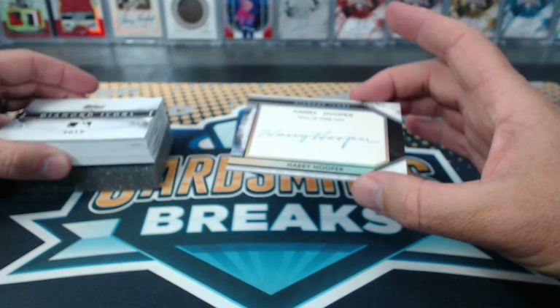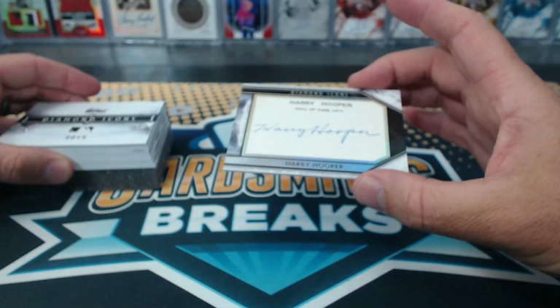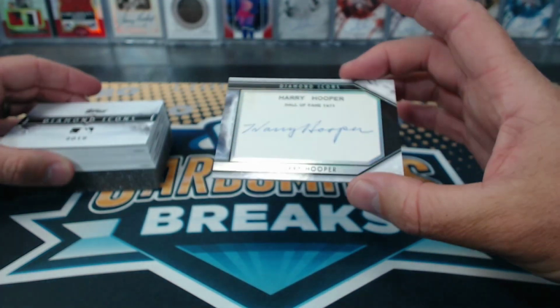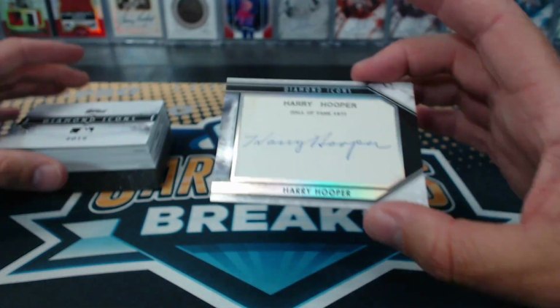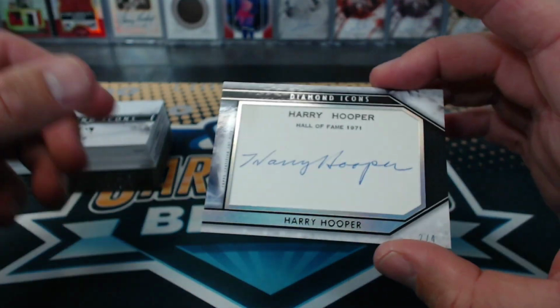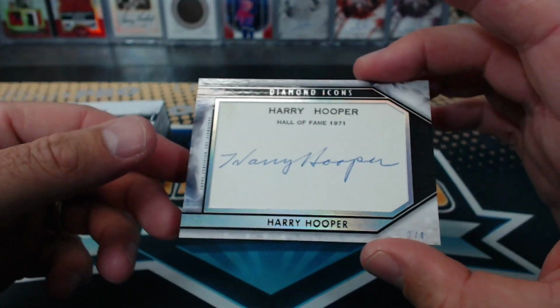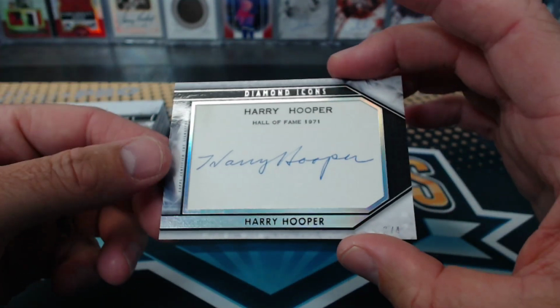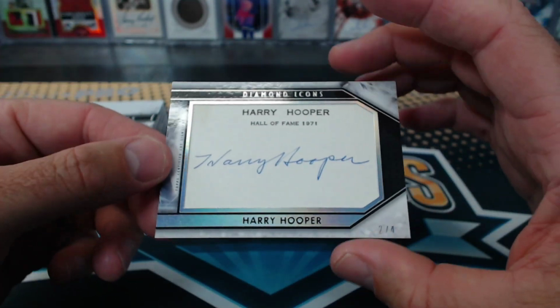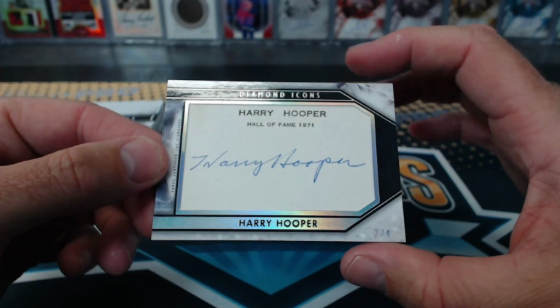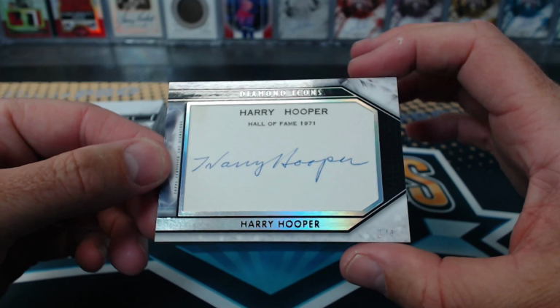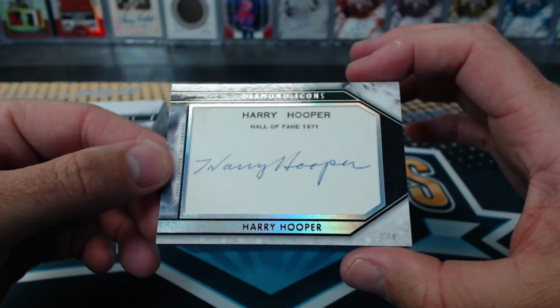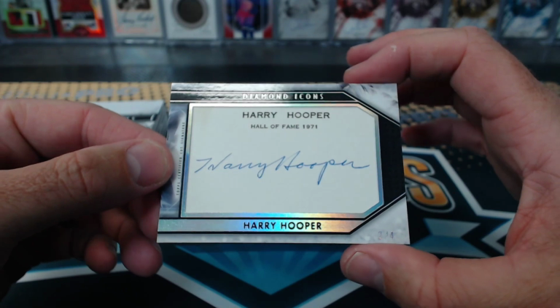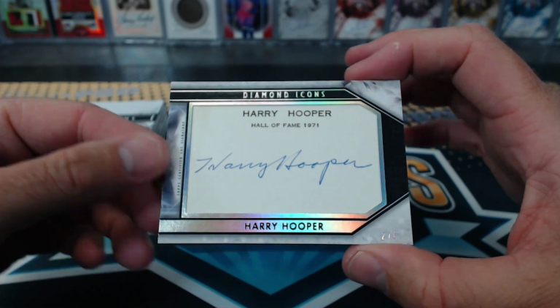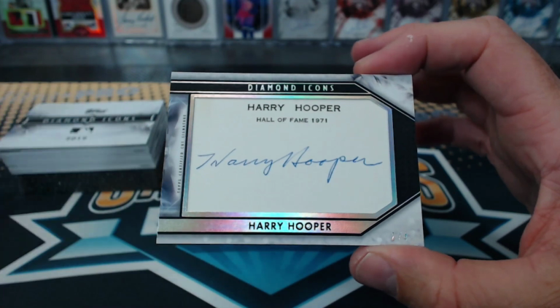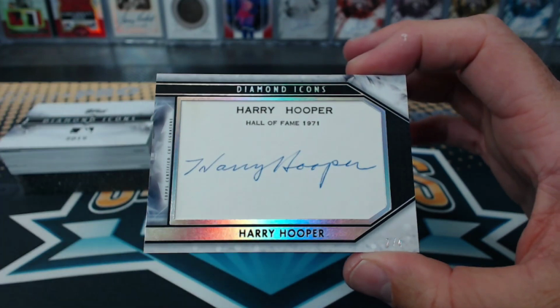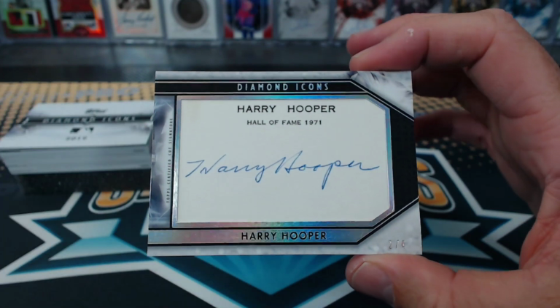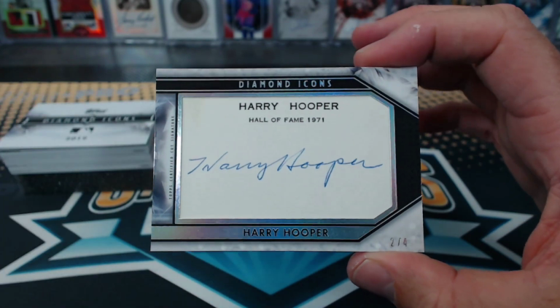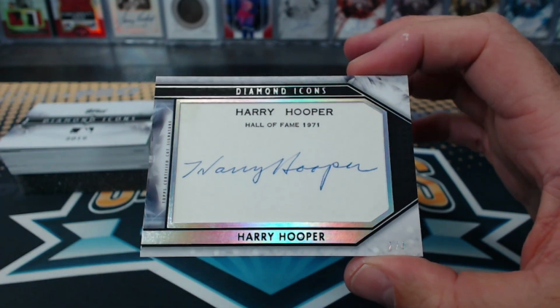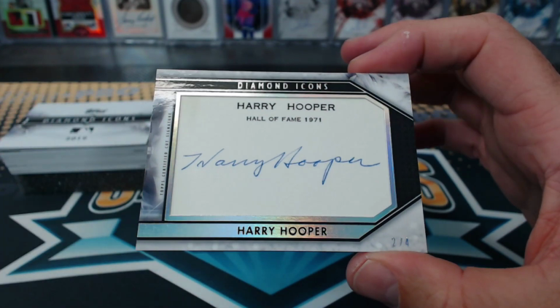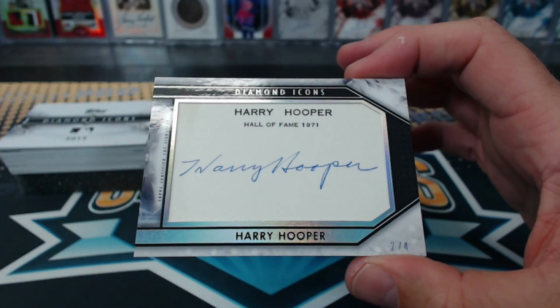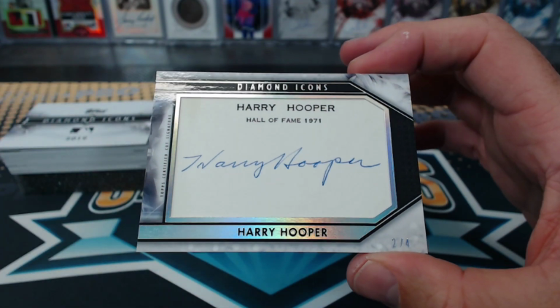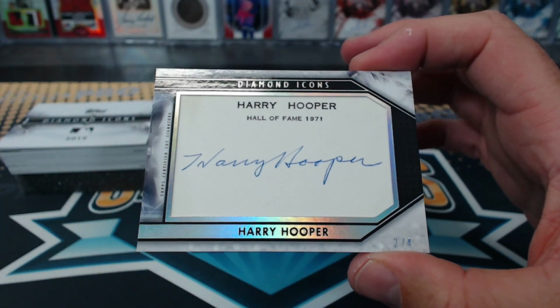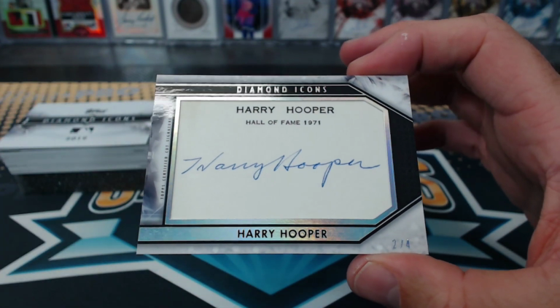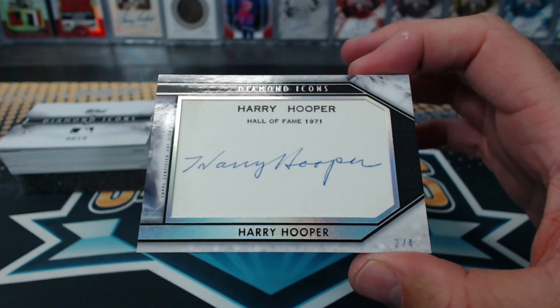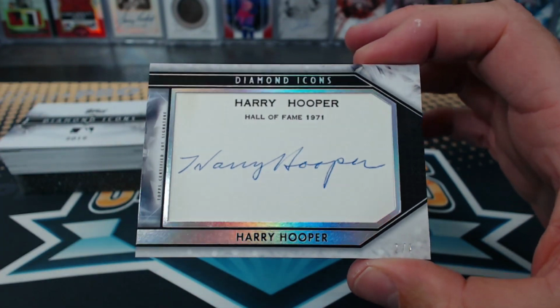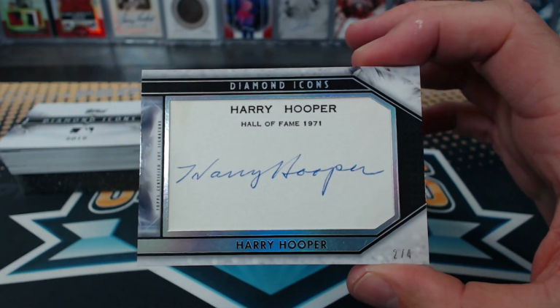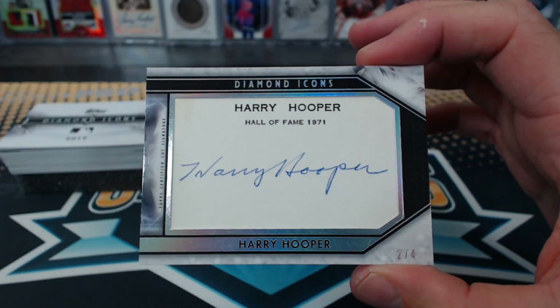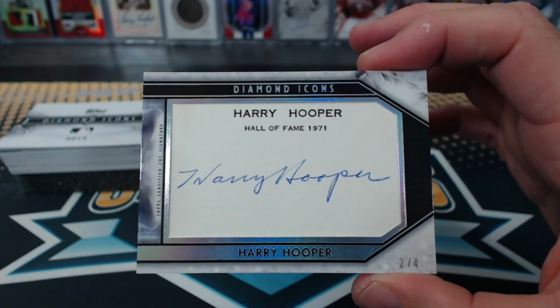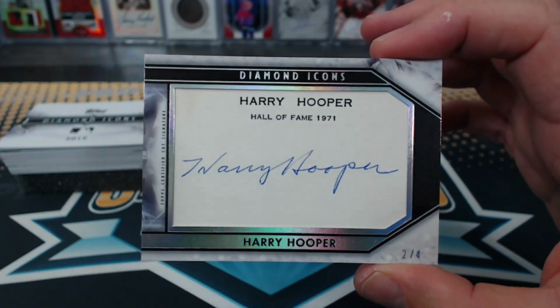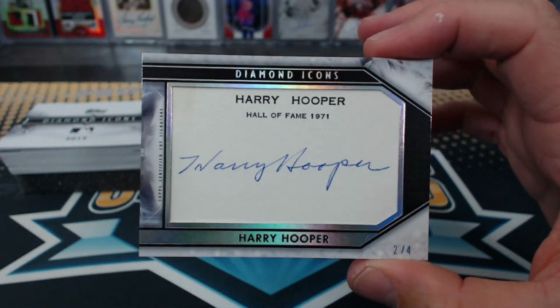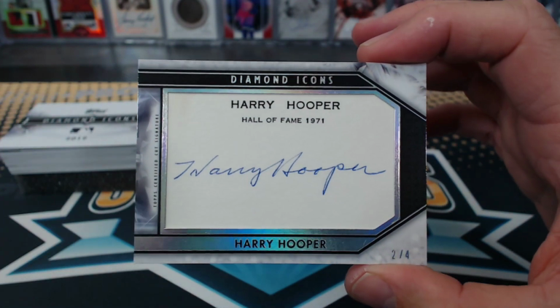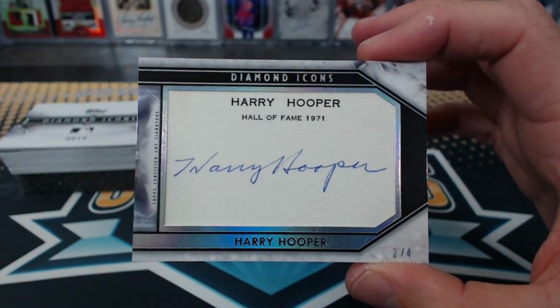Harry Hooper! Cool. Hall of Fame, 71. Harry Hooper cut auto, two of four.